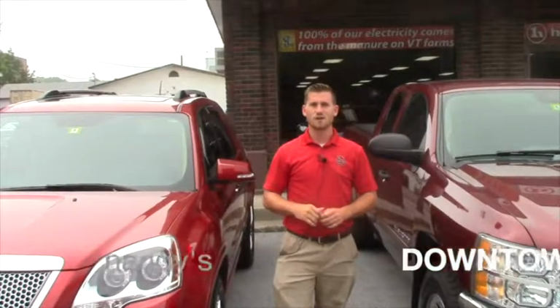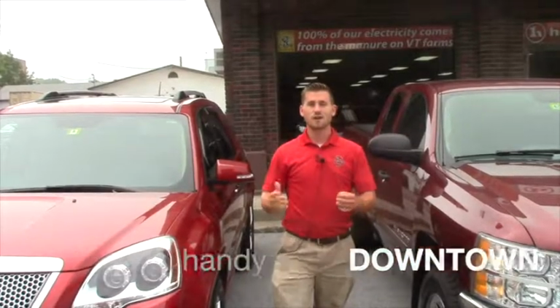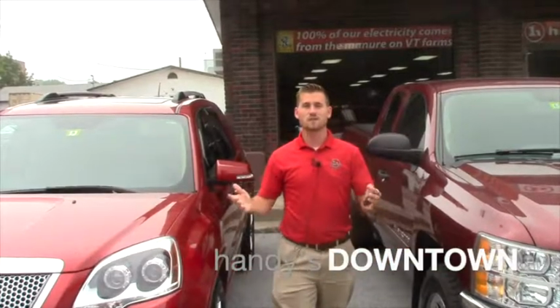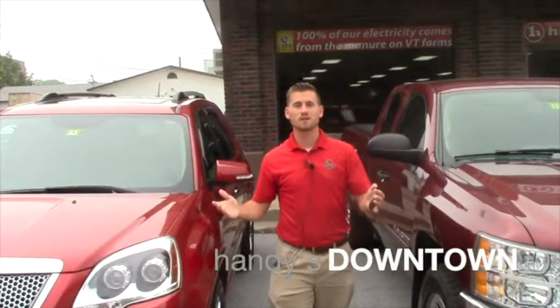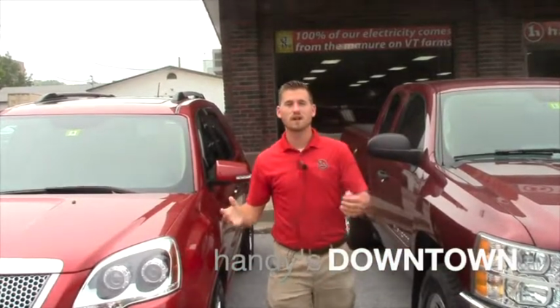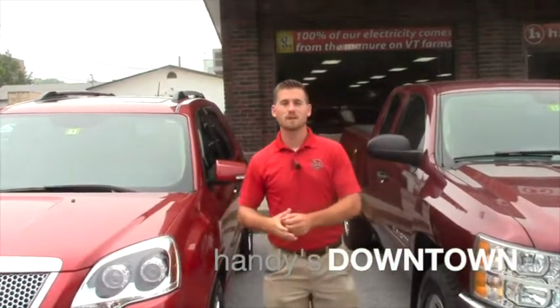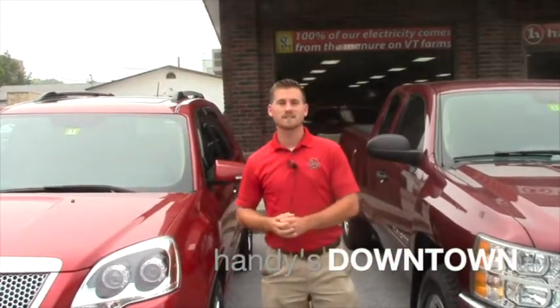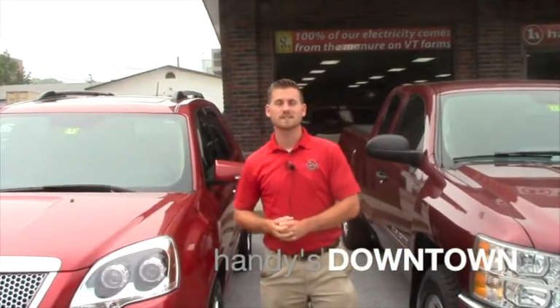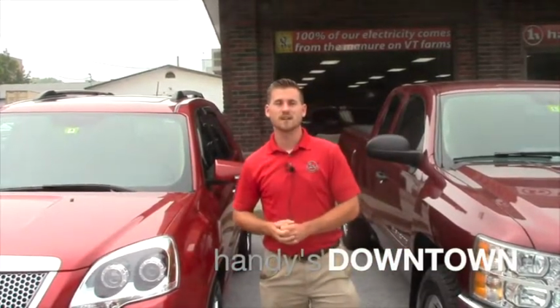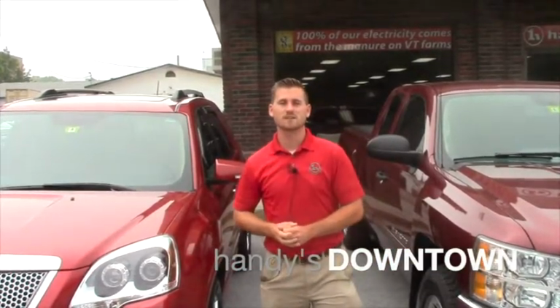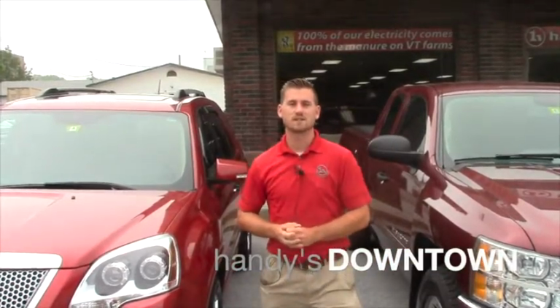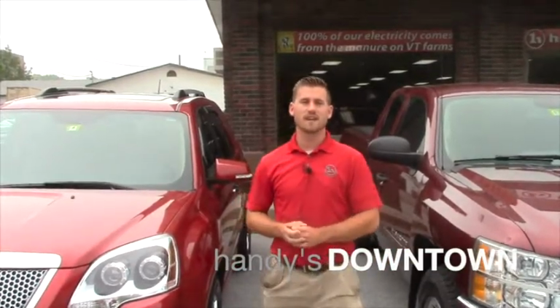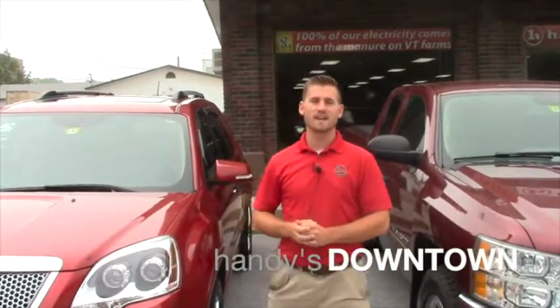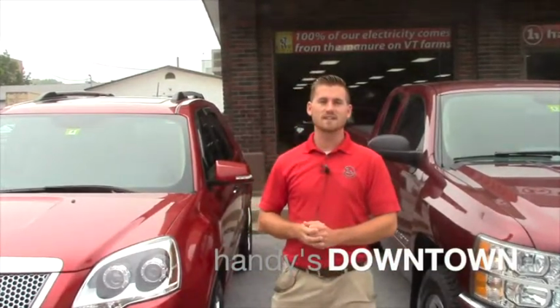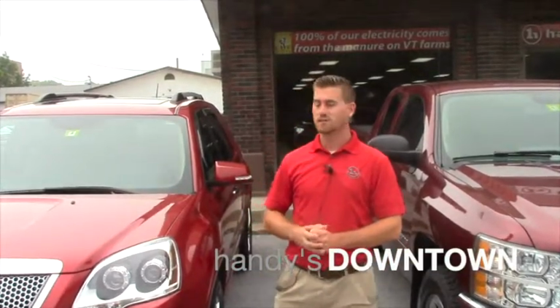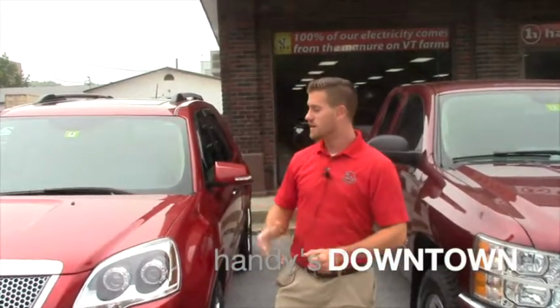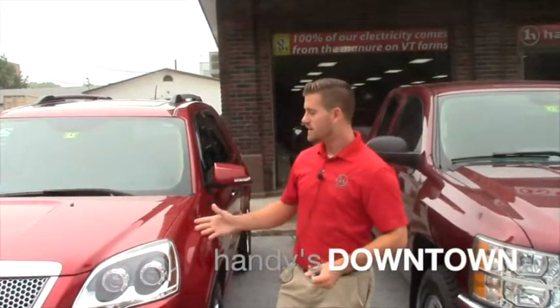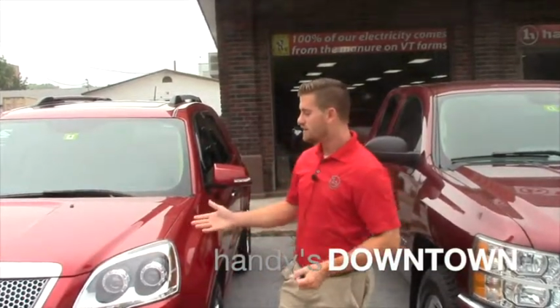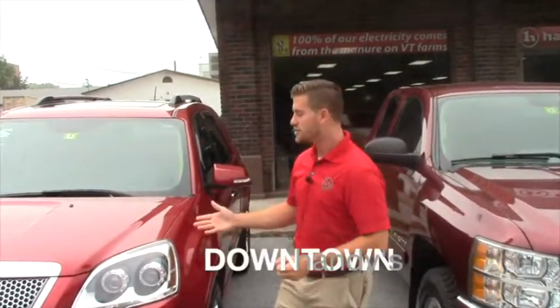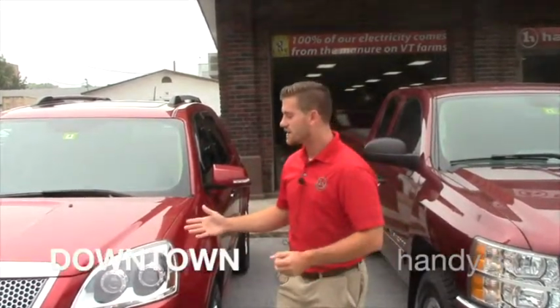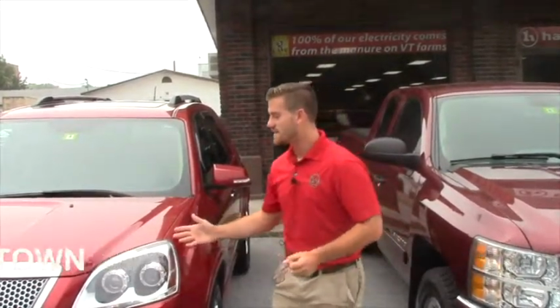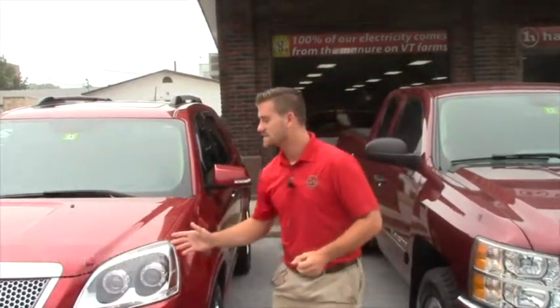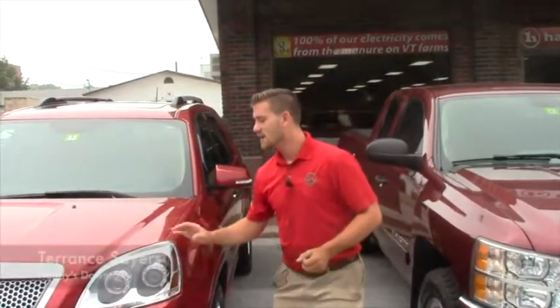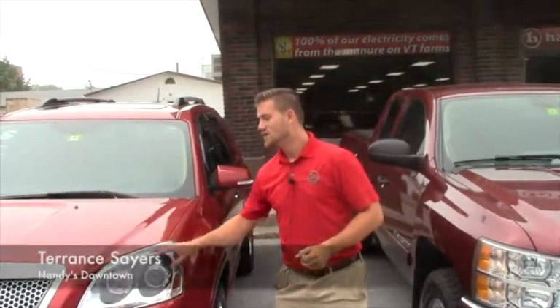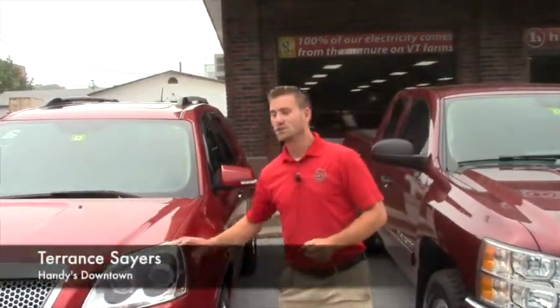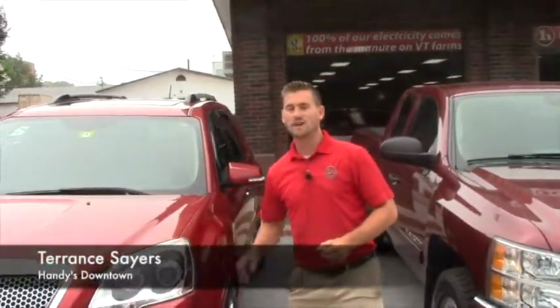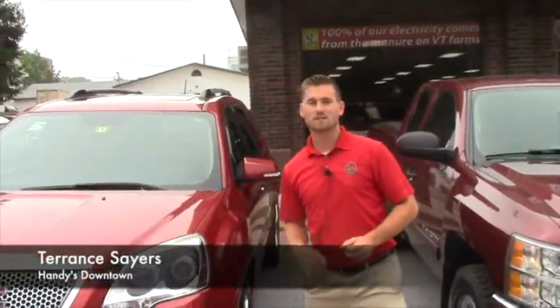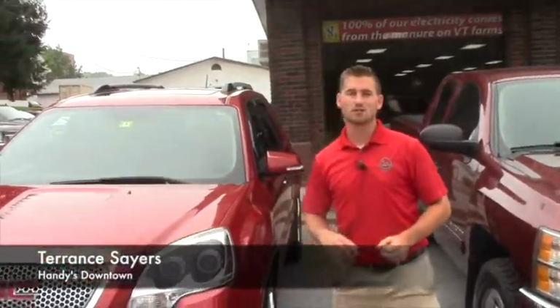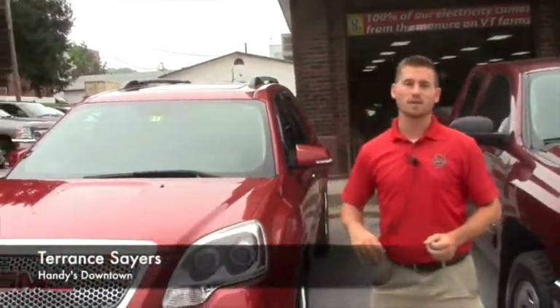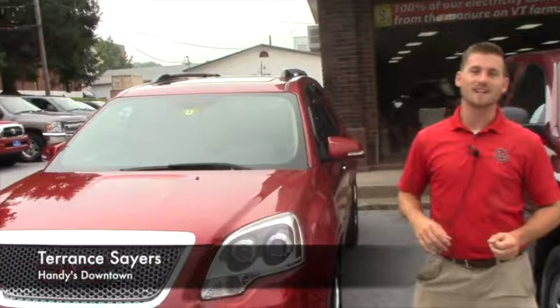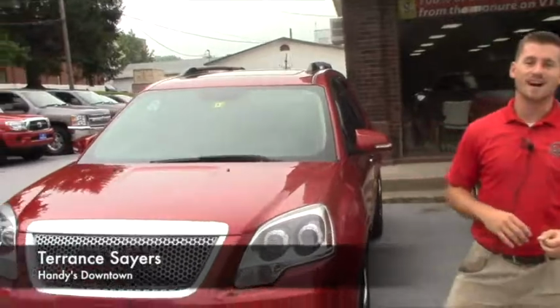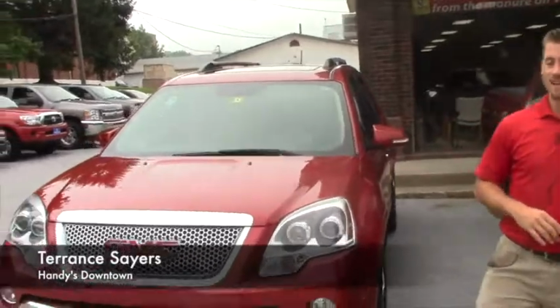Good afternoon Amy, this is Terence here at Handys, here to show you this 2012 Denali.